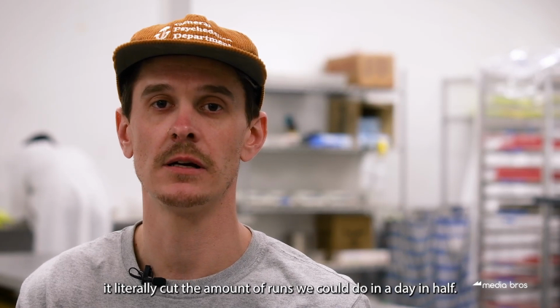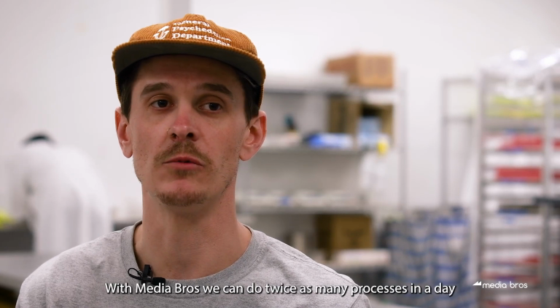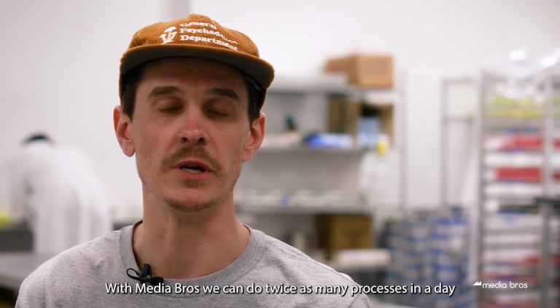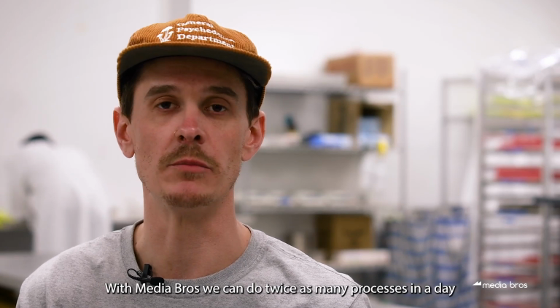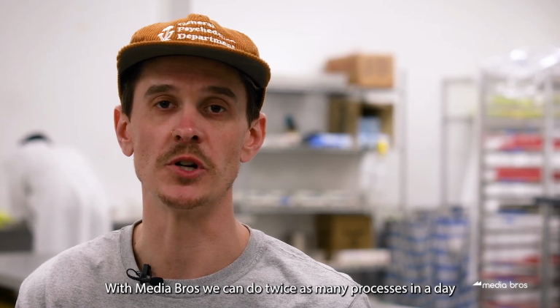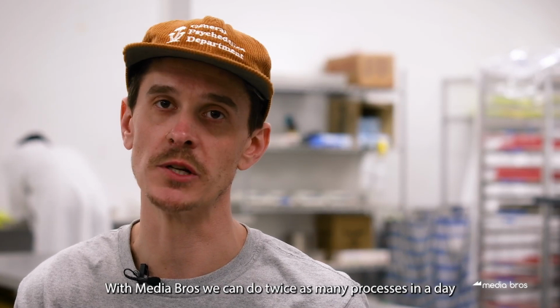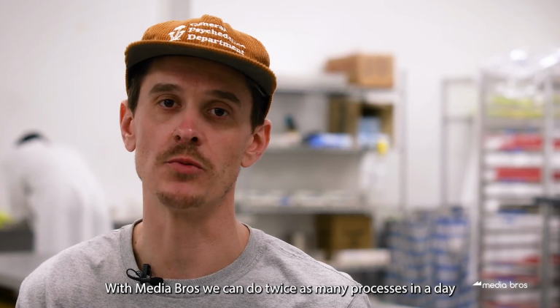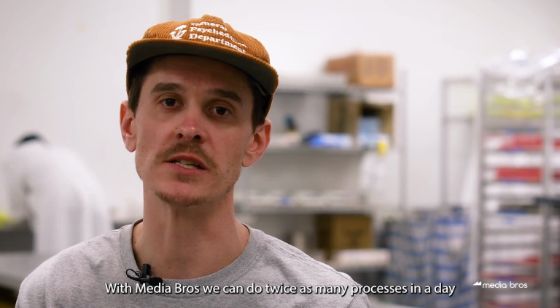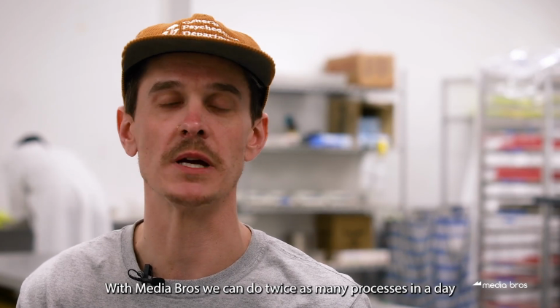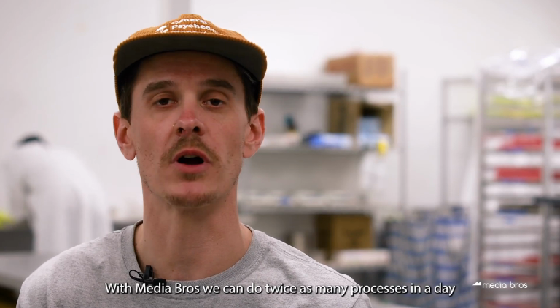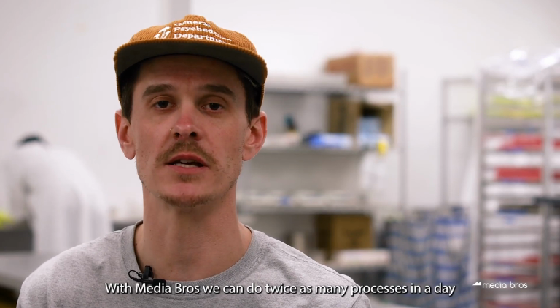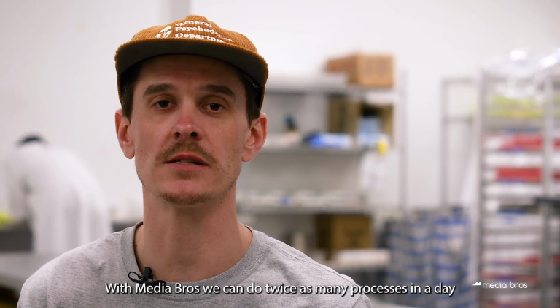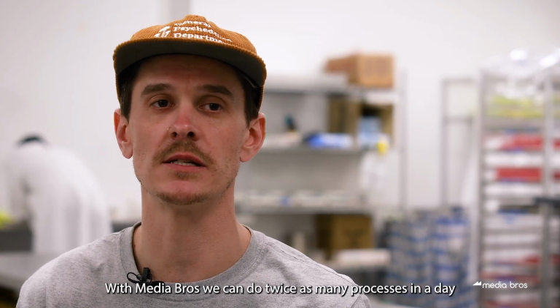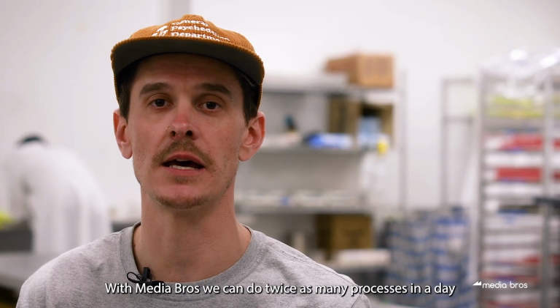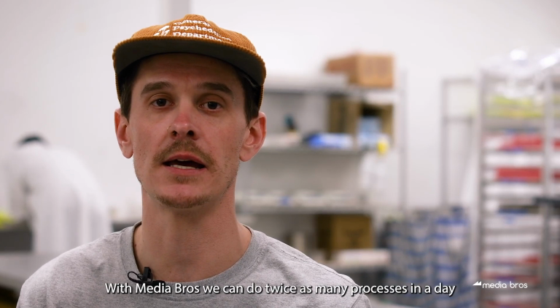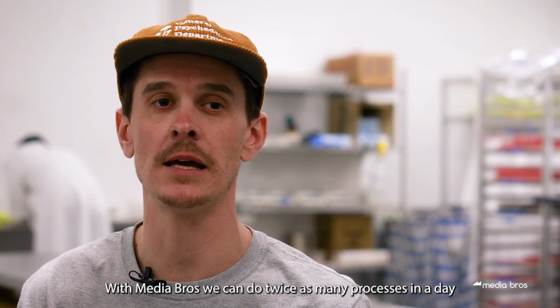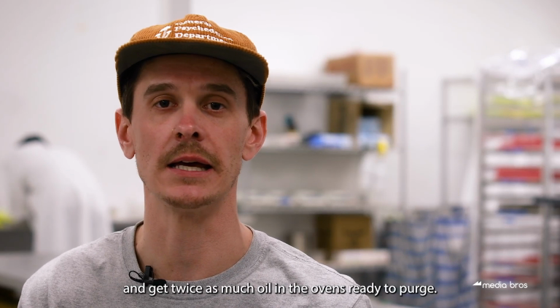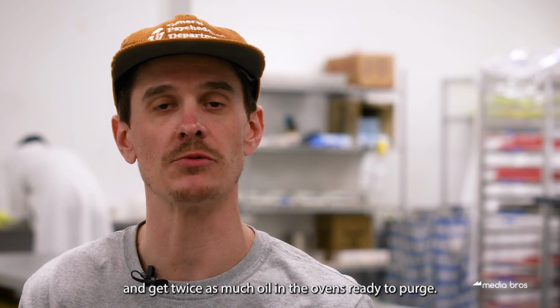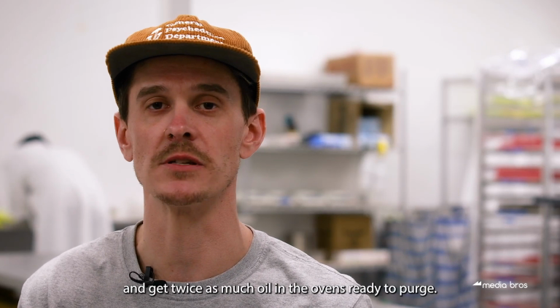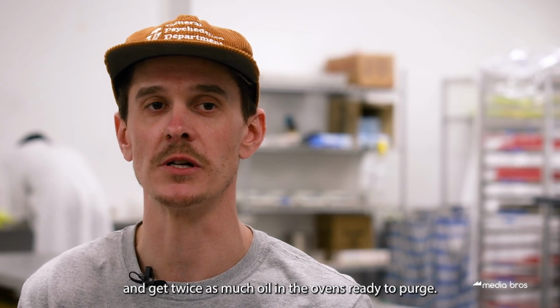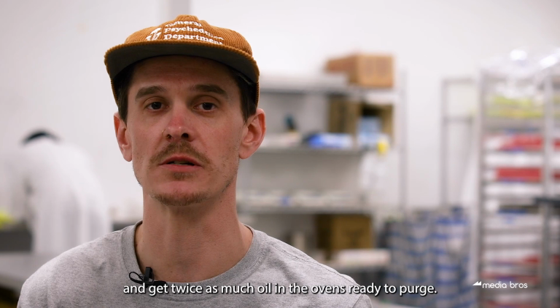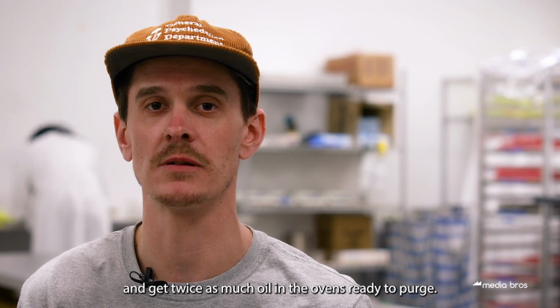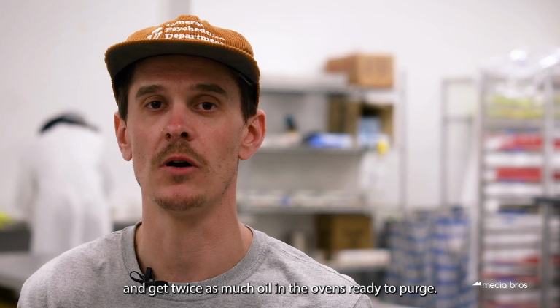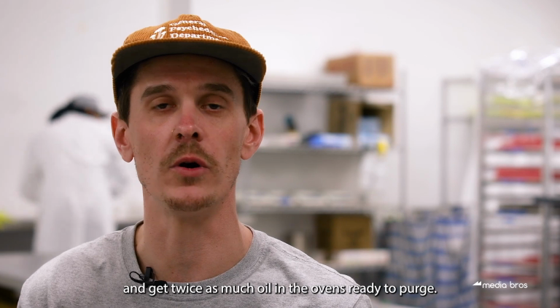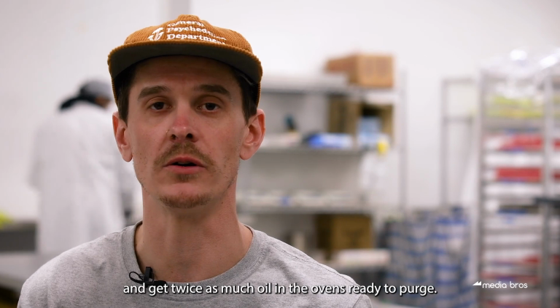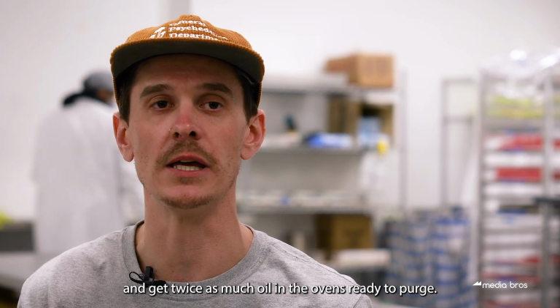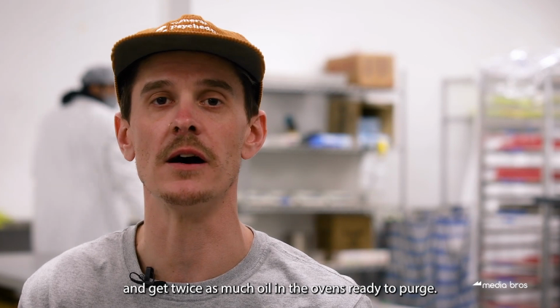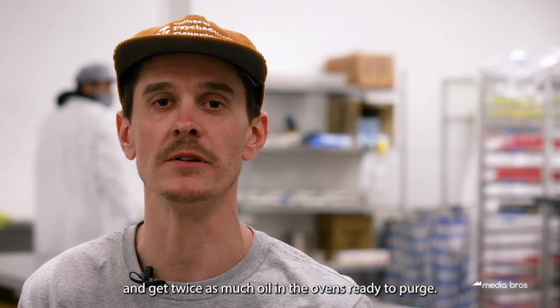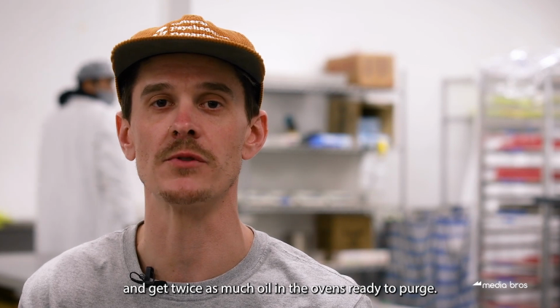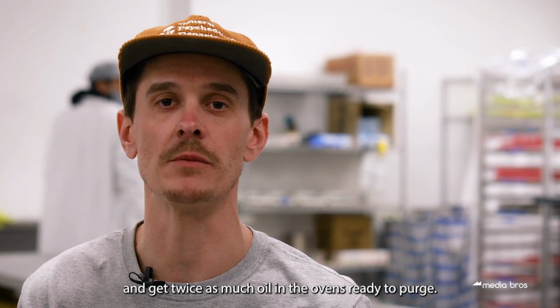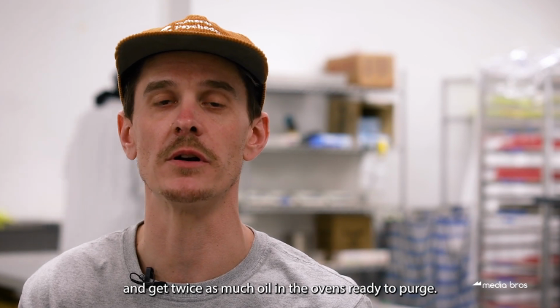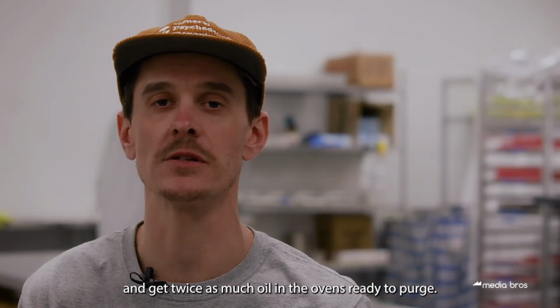With Media Bros we can do twice as many processes in a day and get twice as much oil in the ovens ready to purge.